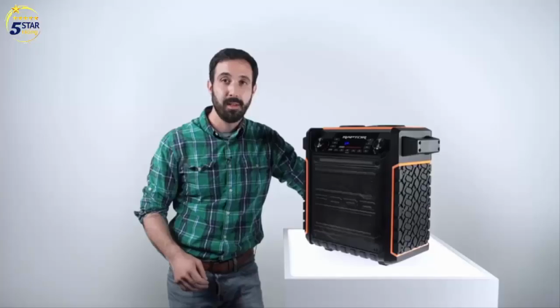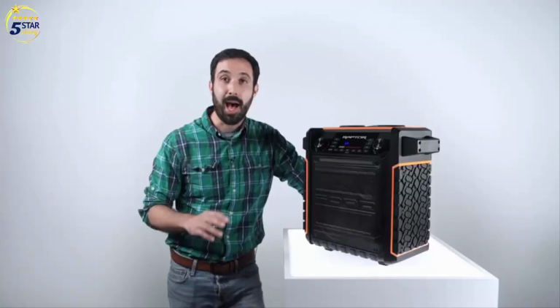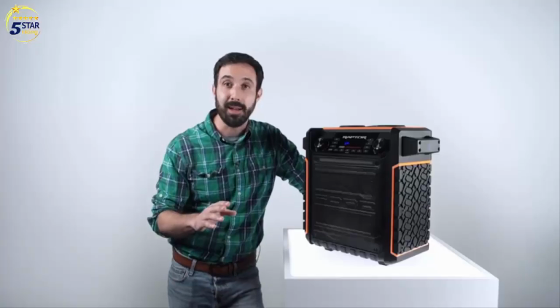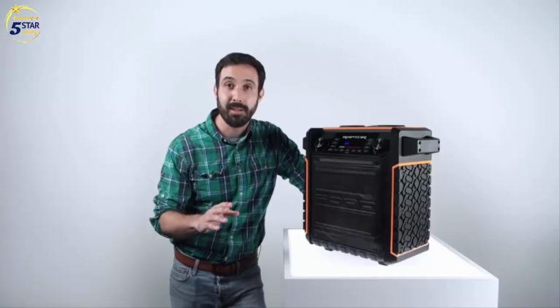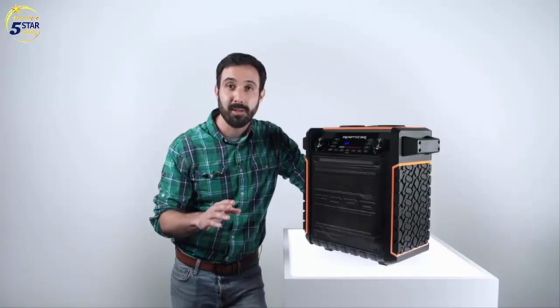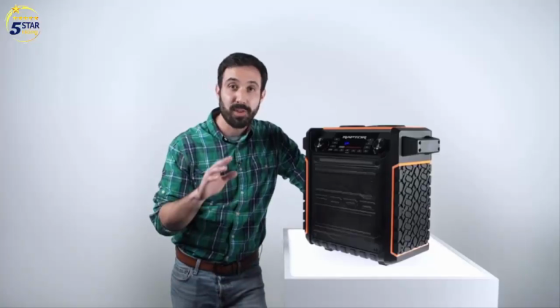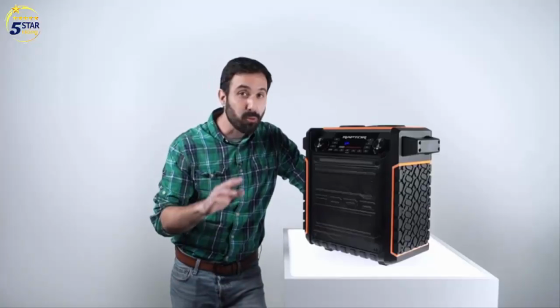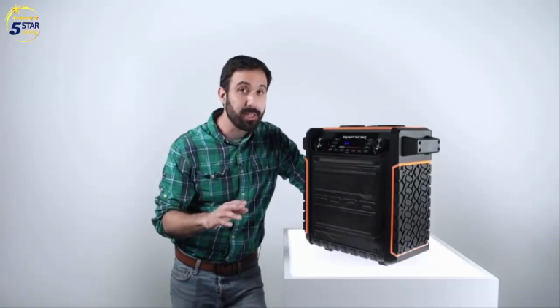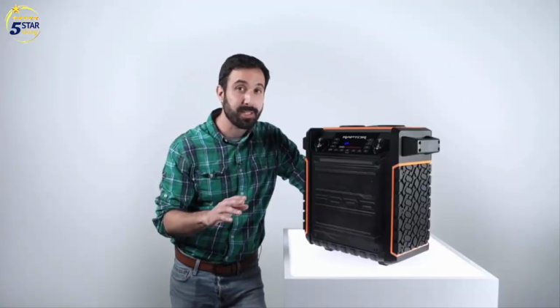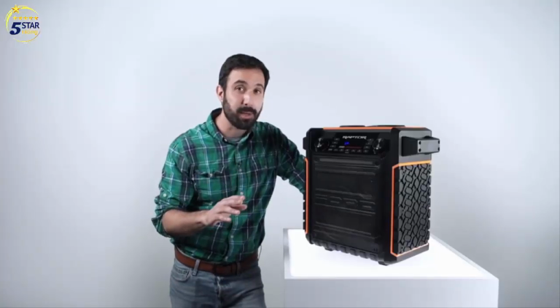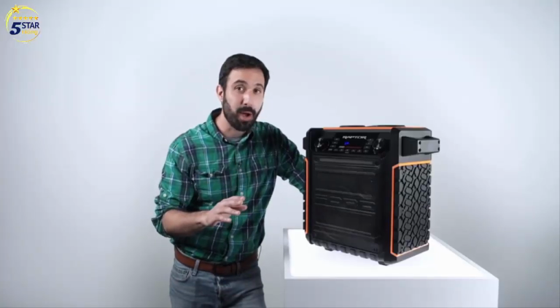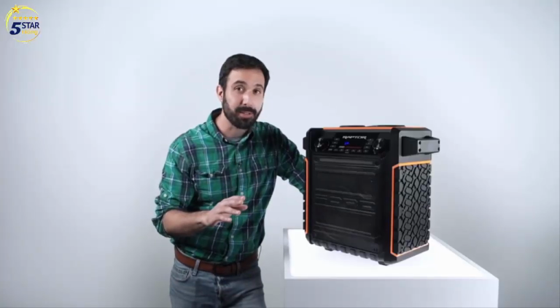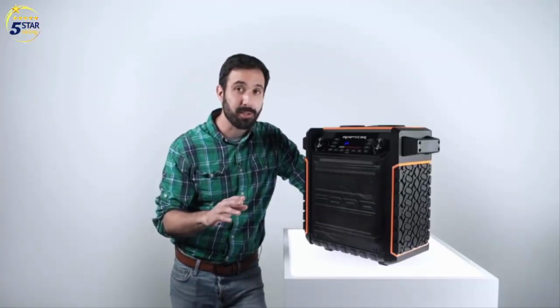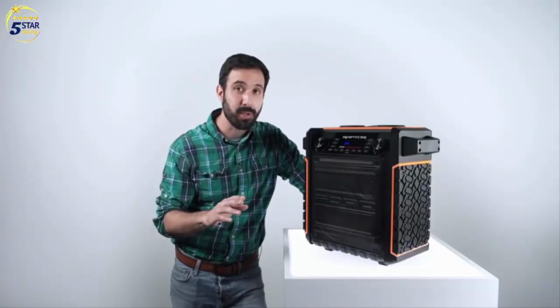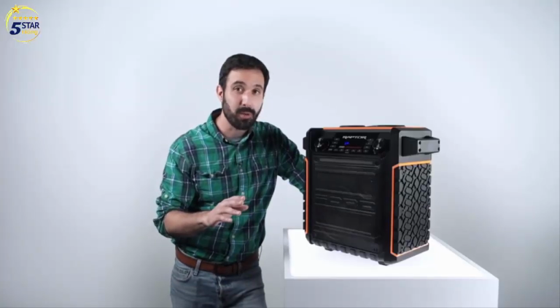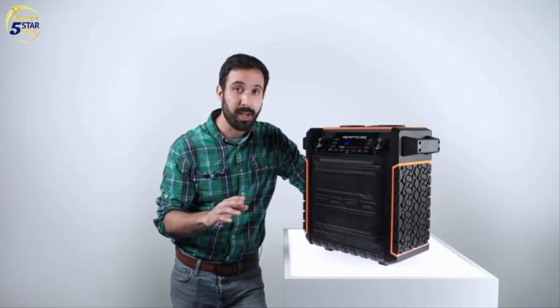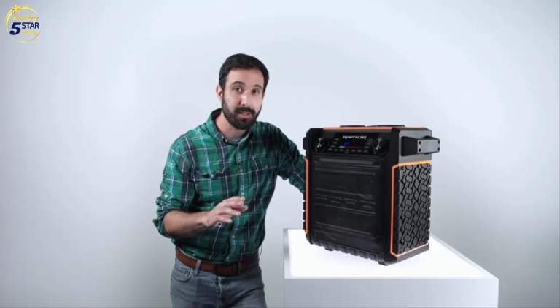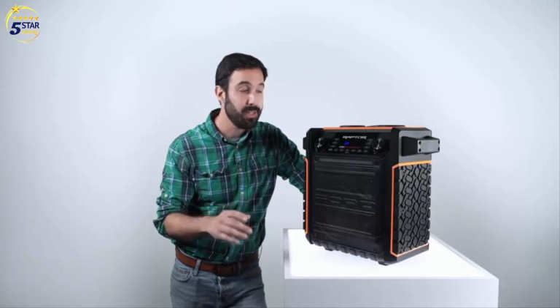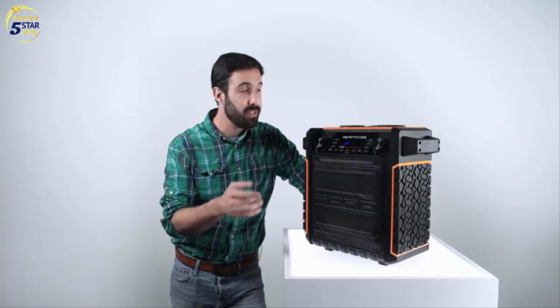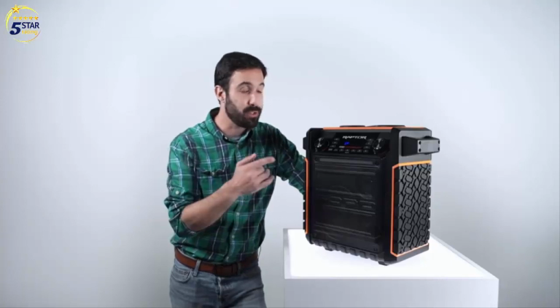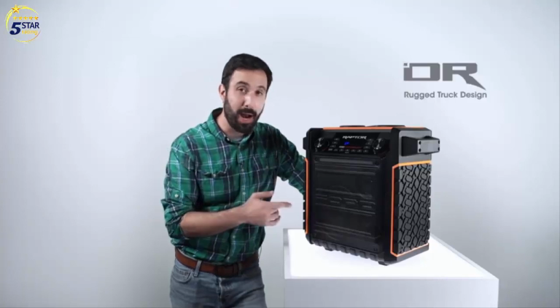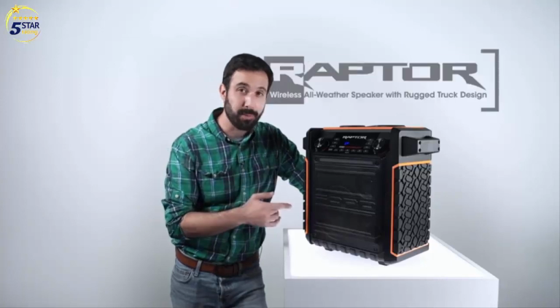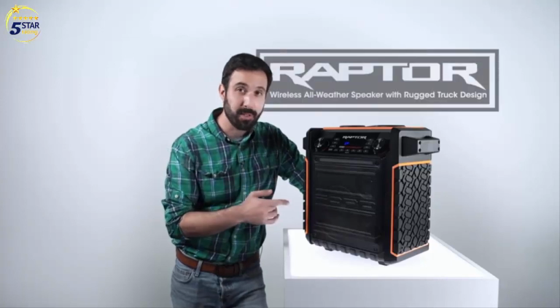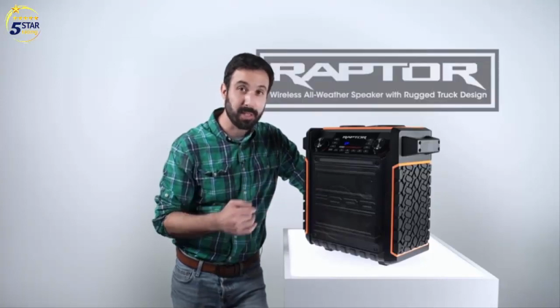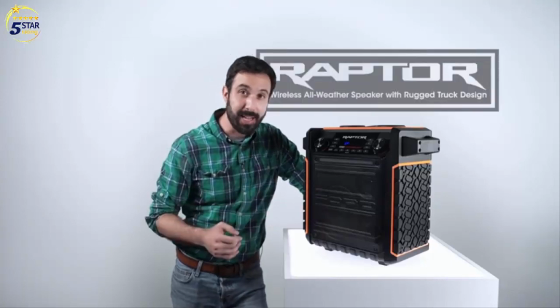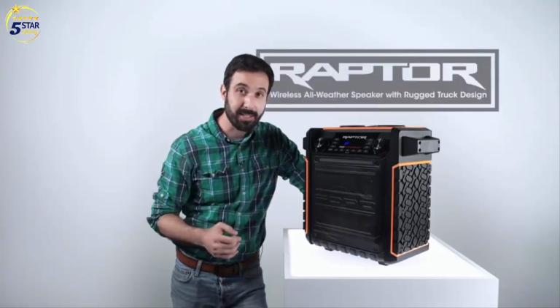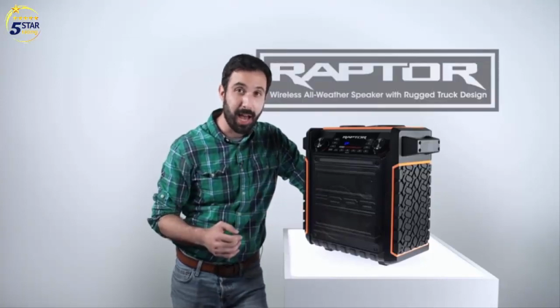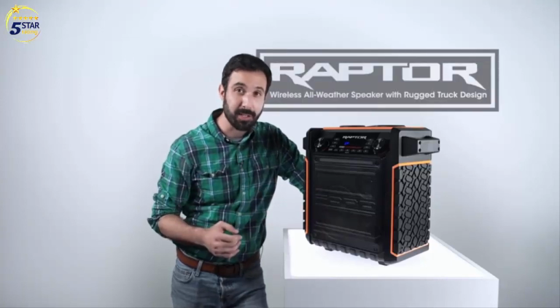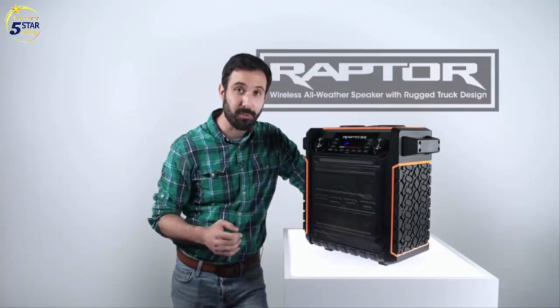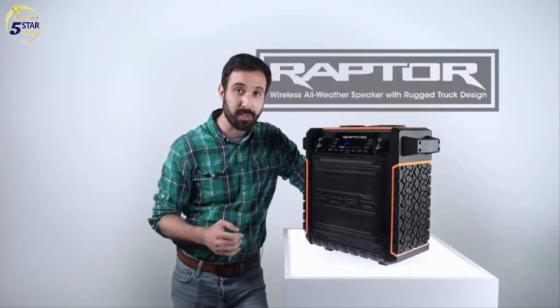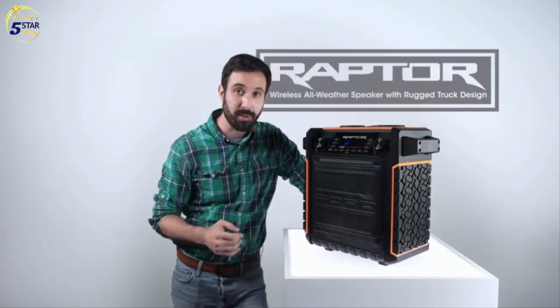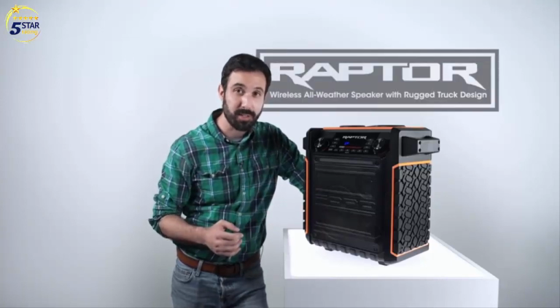Hi, we've got a really exciting product in the studio today. This is the Raptor, the latest in ION's Ford series.